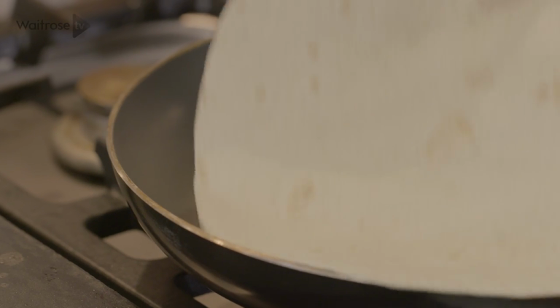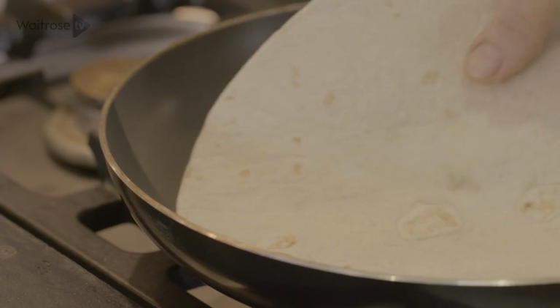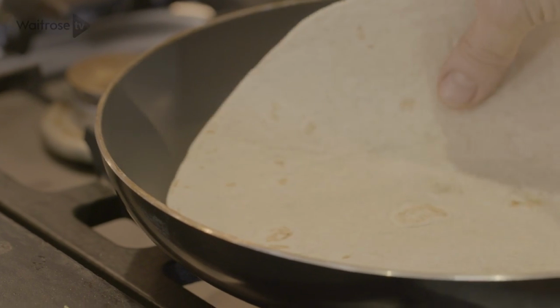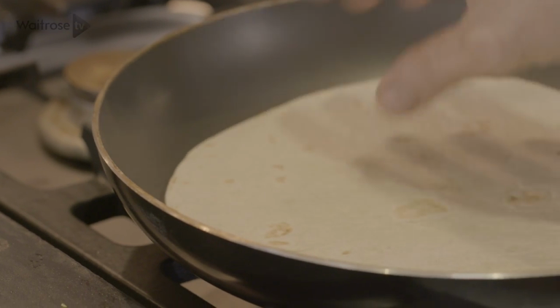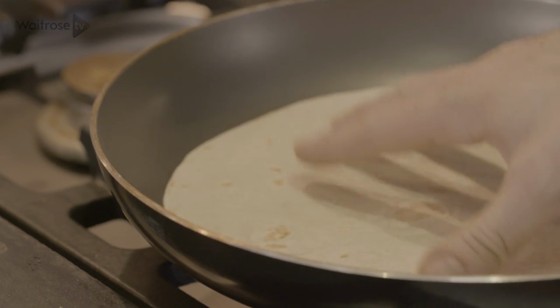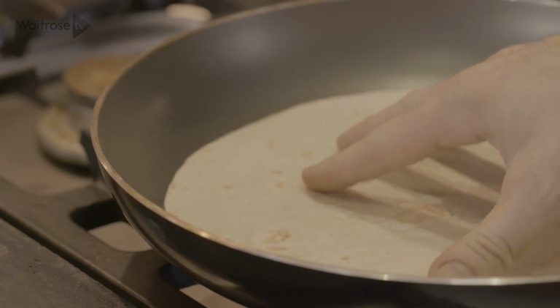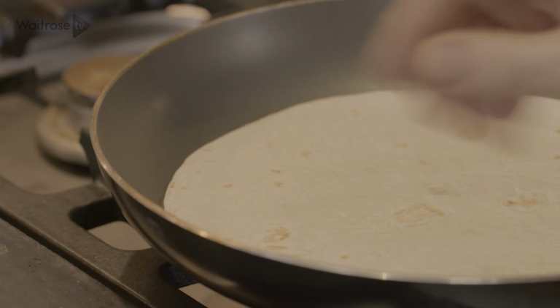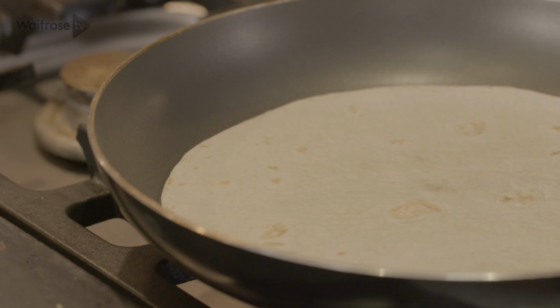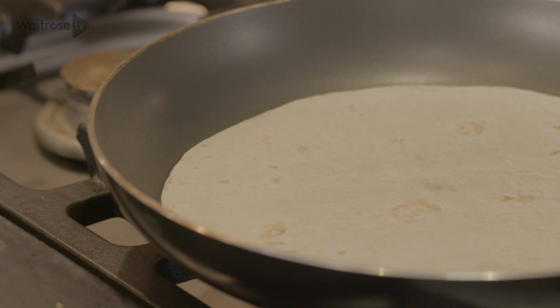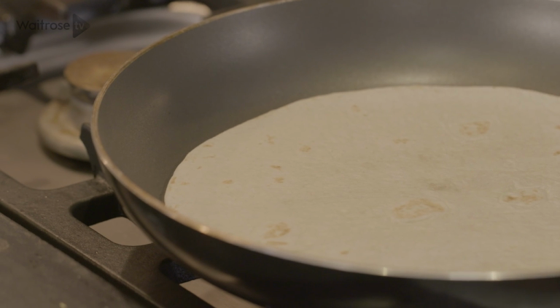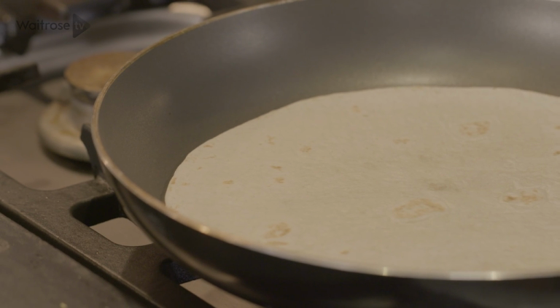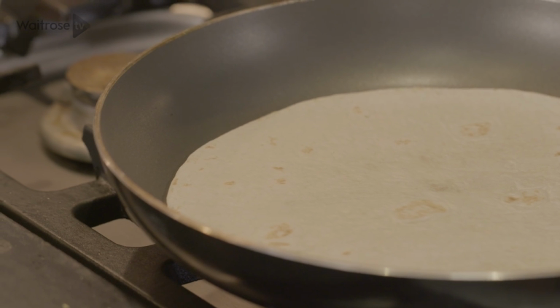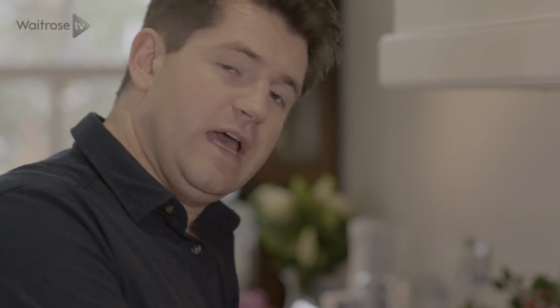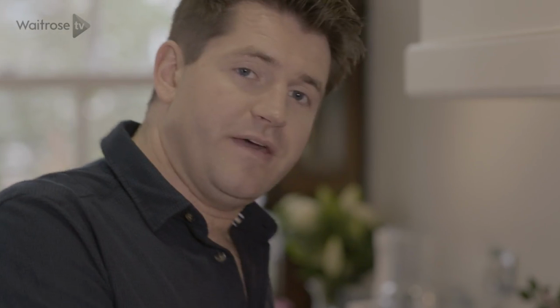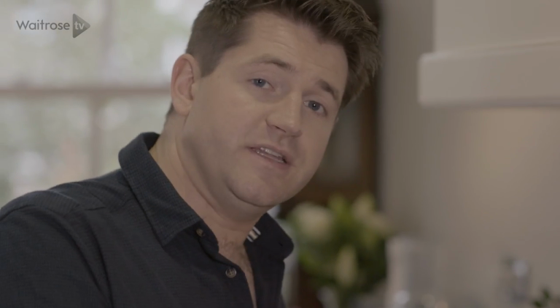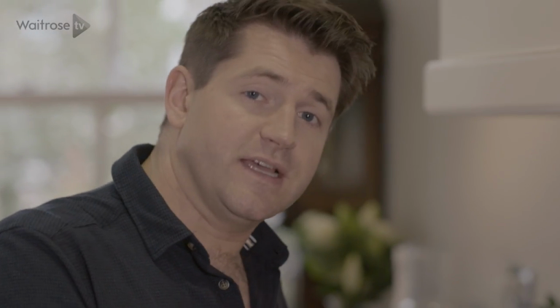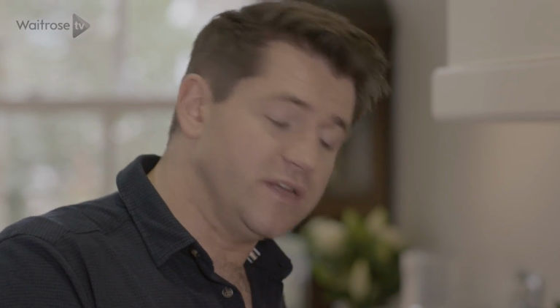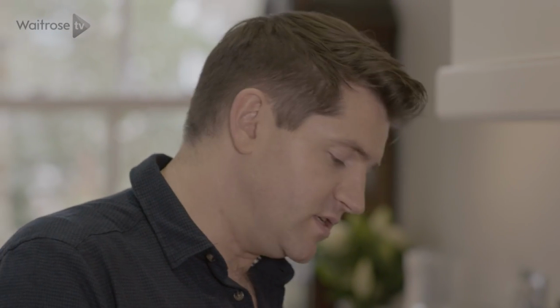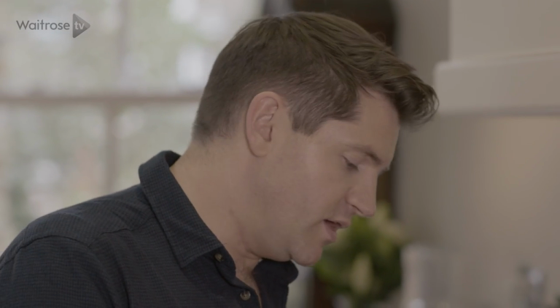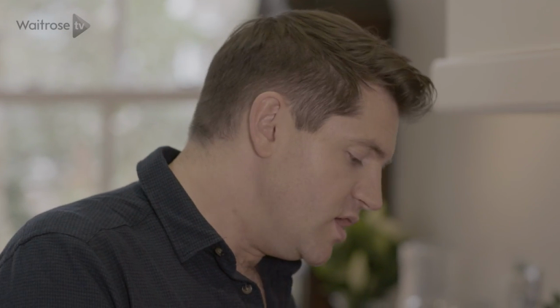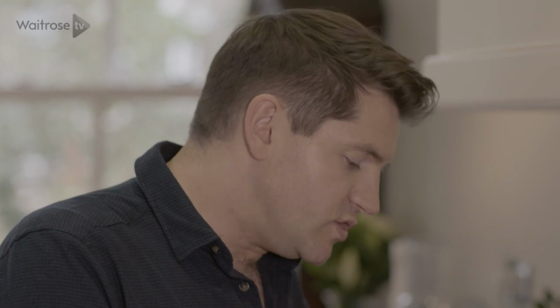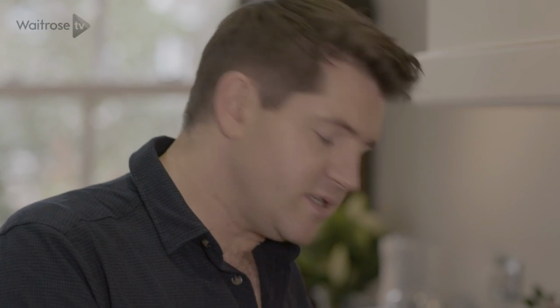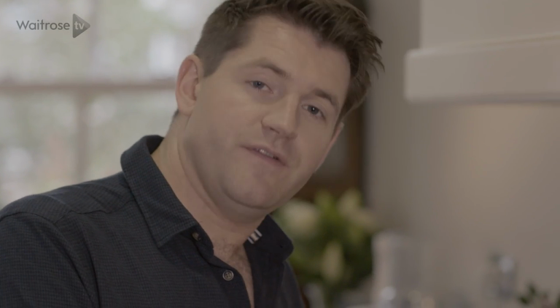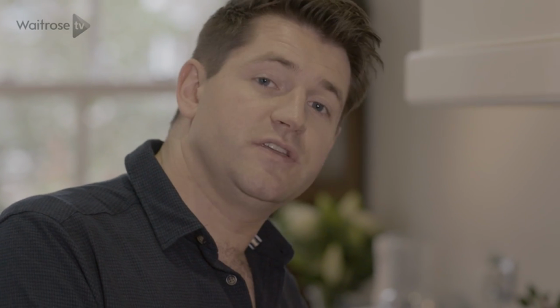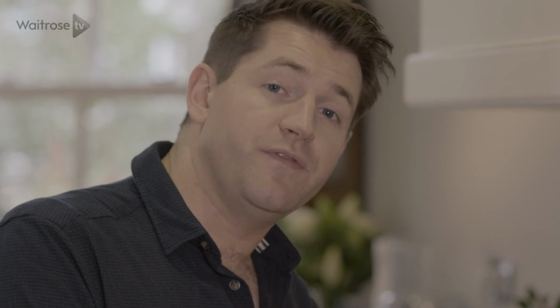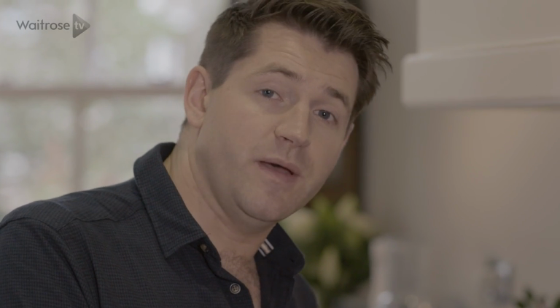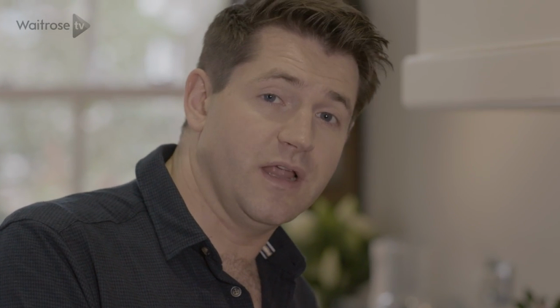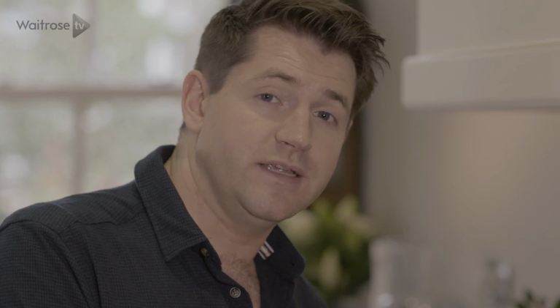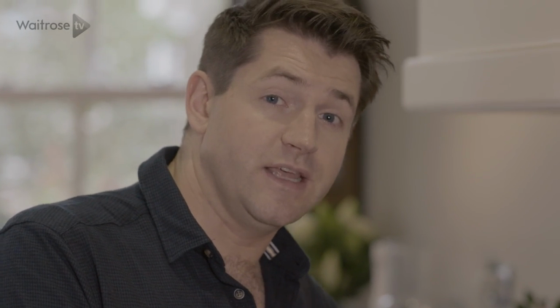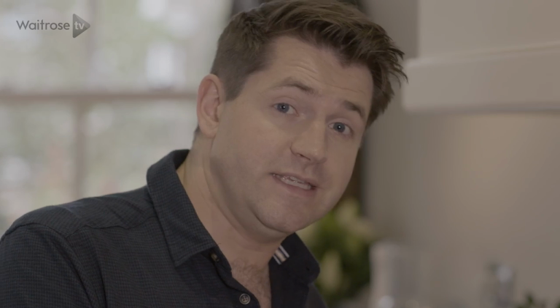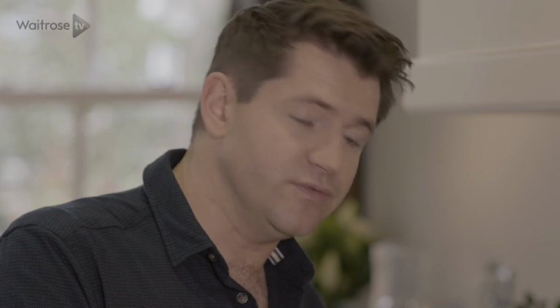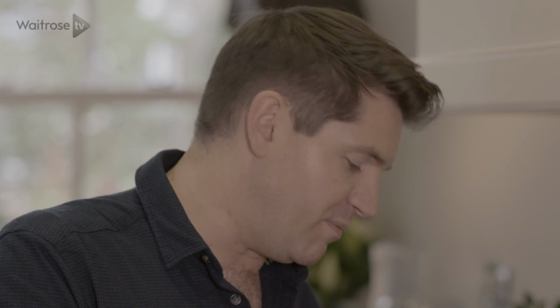To warm the tortillas, straight into a dry frying pan, about 30 seconds on each side — just enough to soften them up slightly so they're easy to wrap.